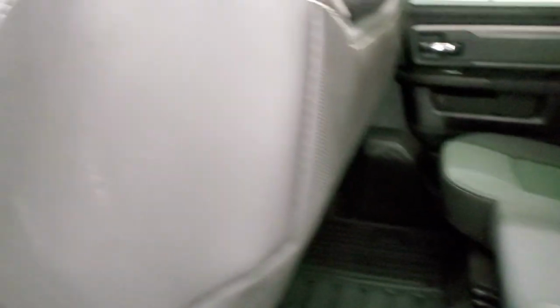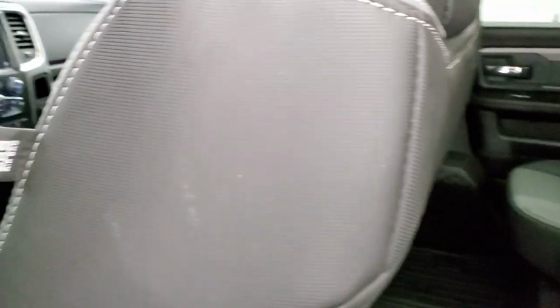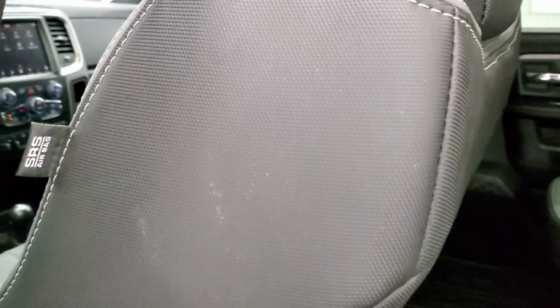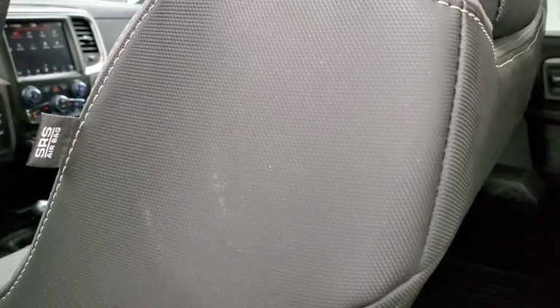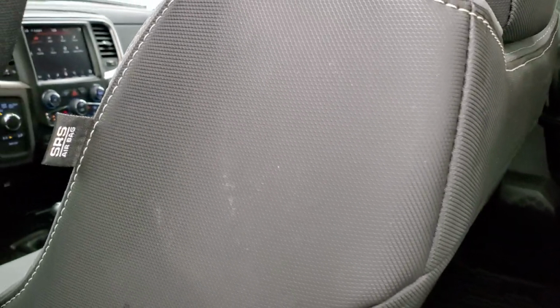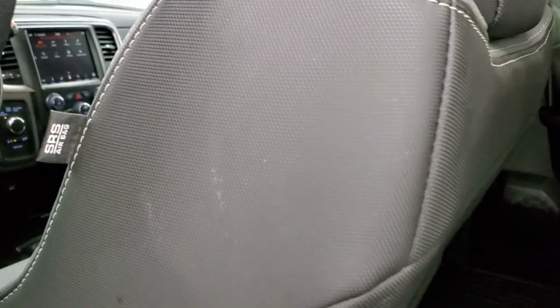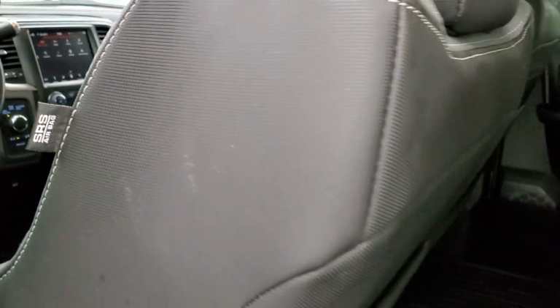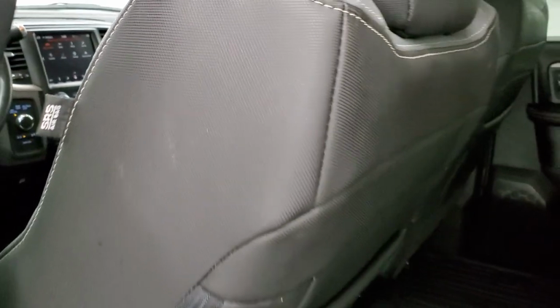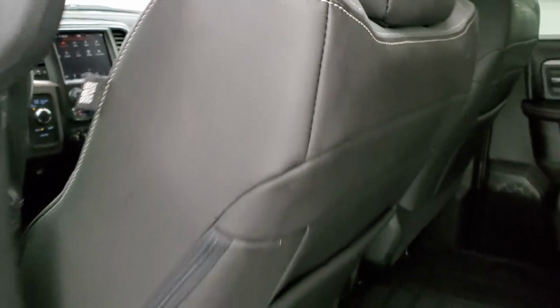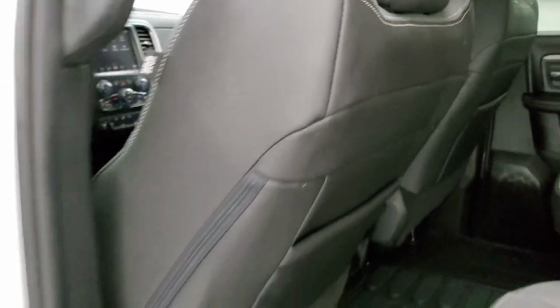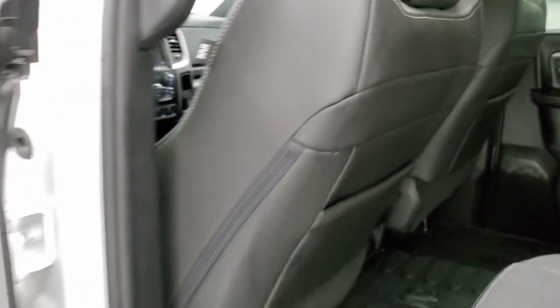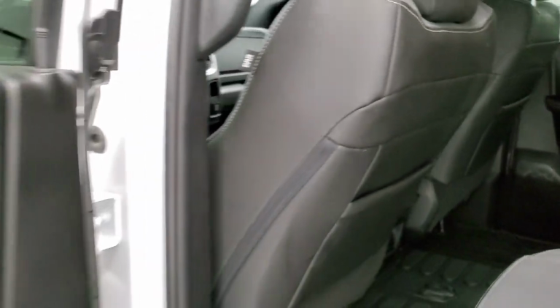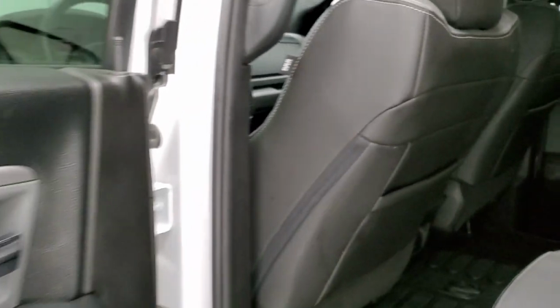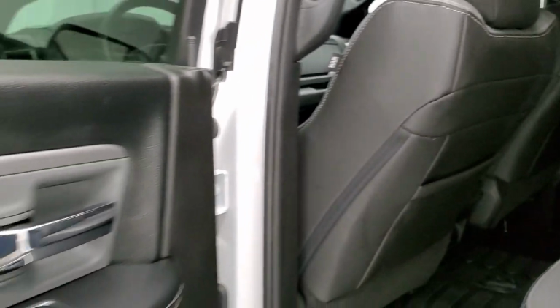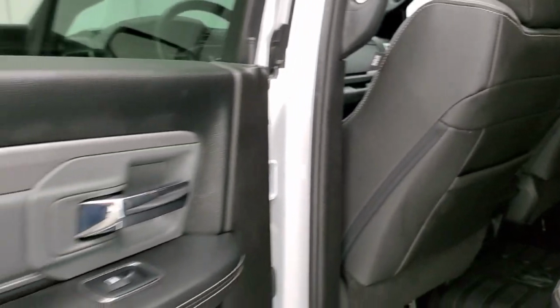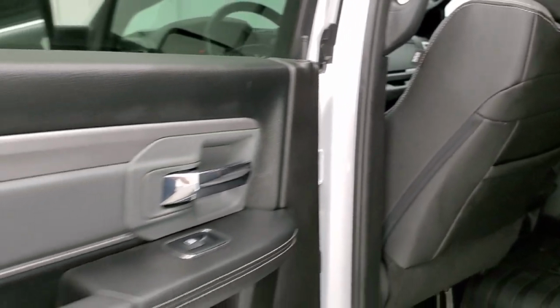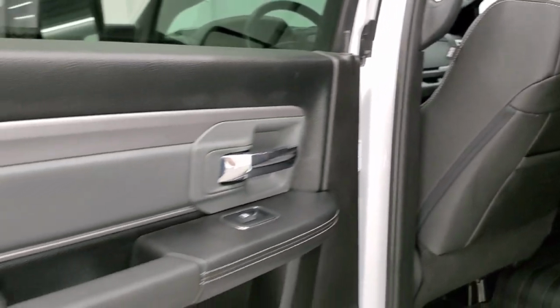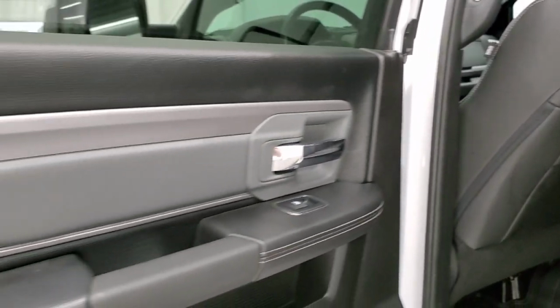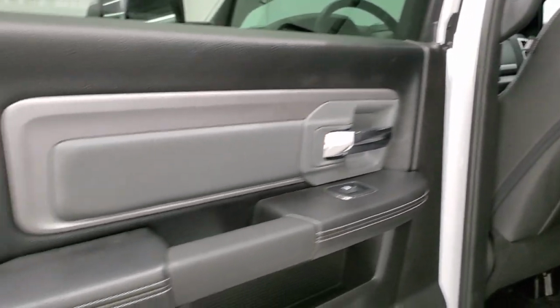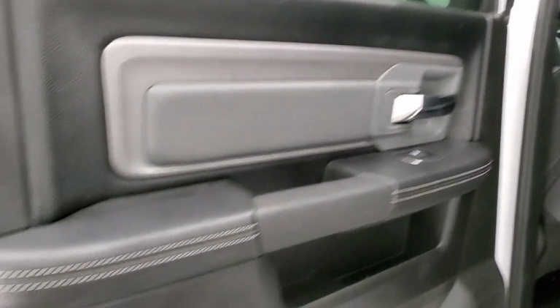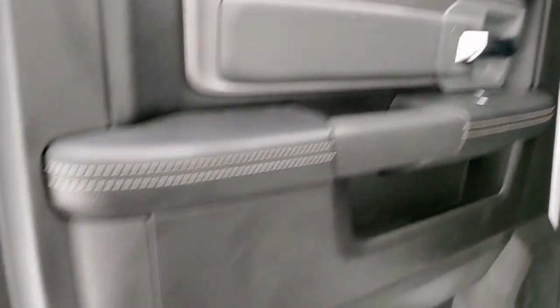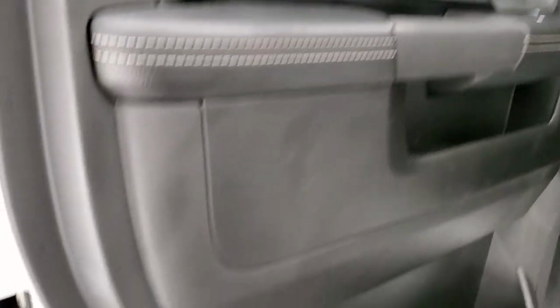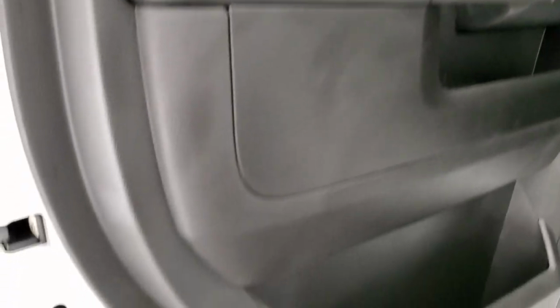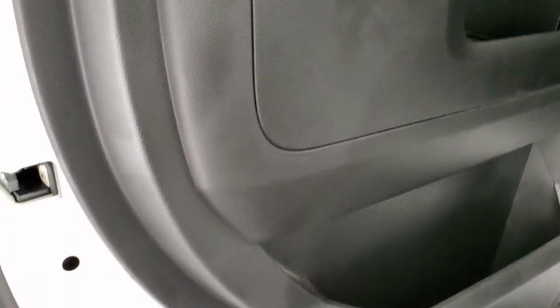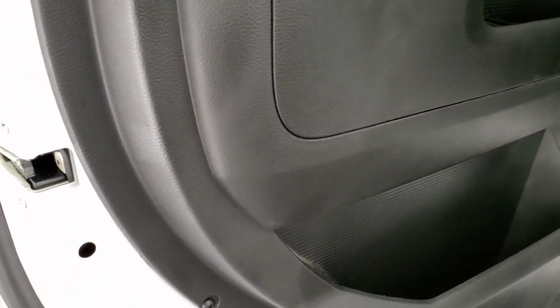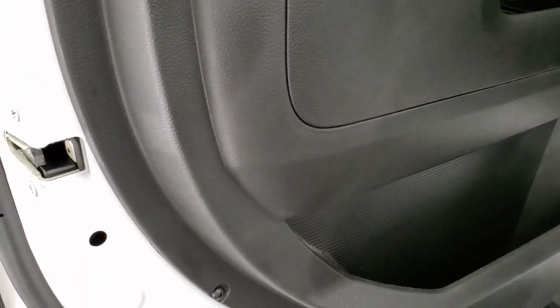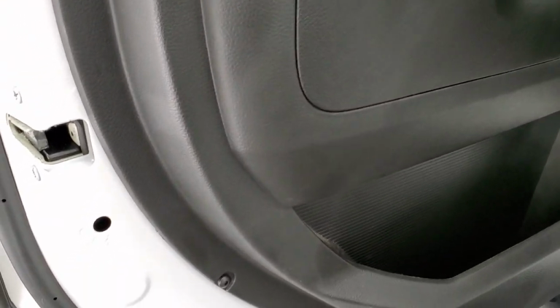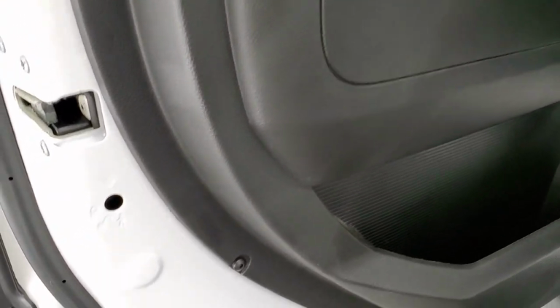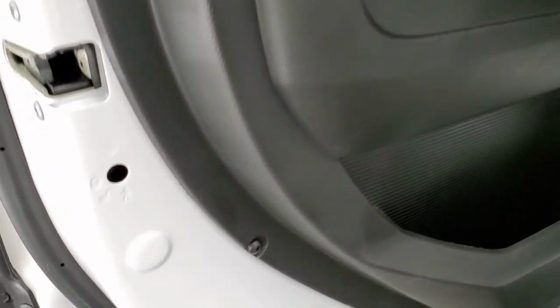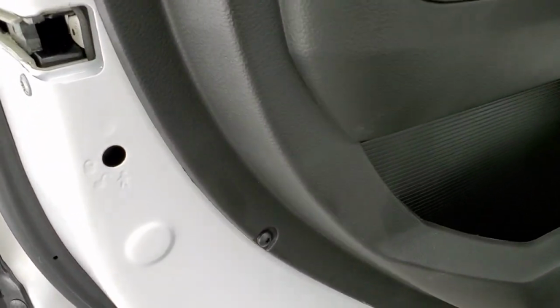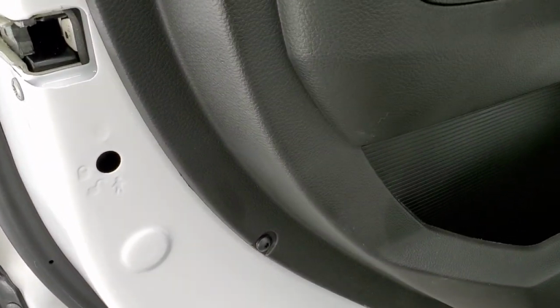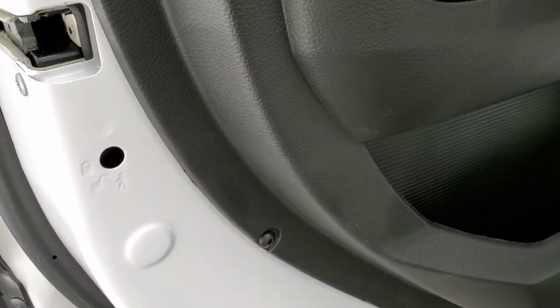Side curtain airbags on here and child safety locks on the back doors.